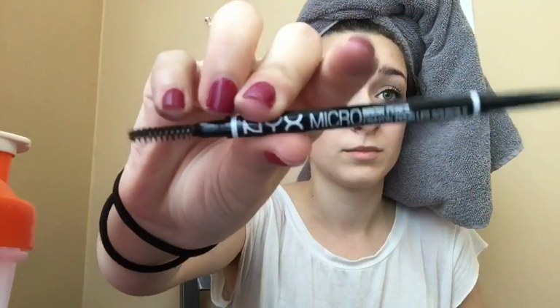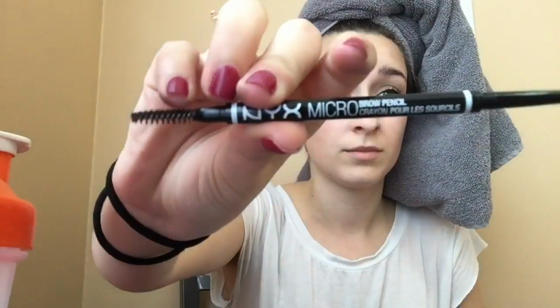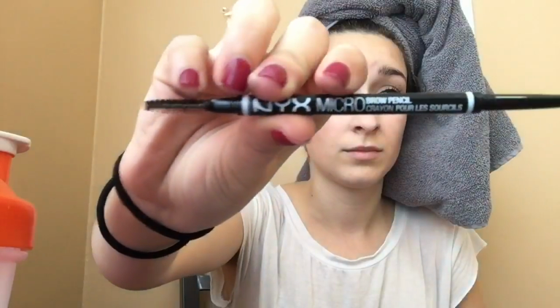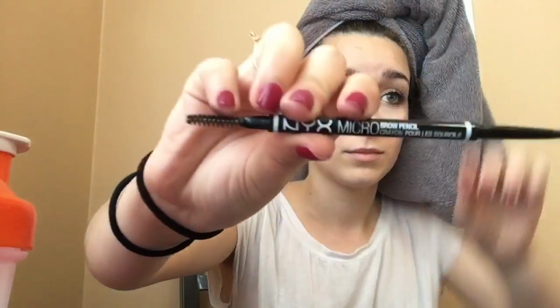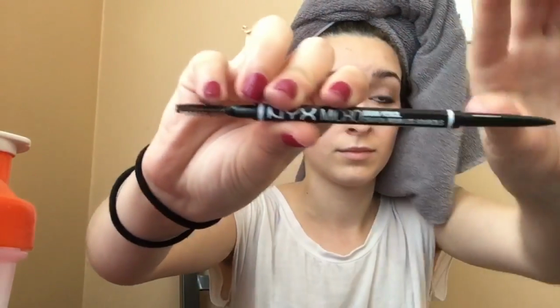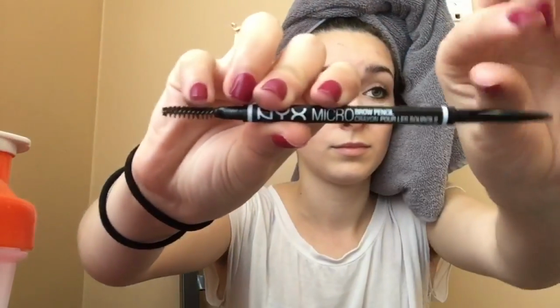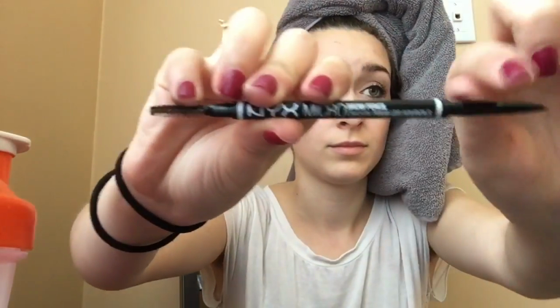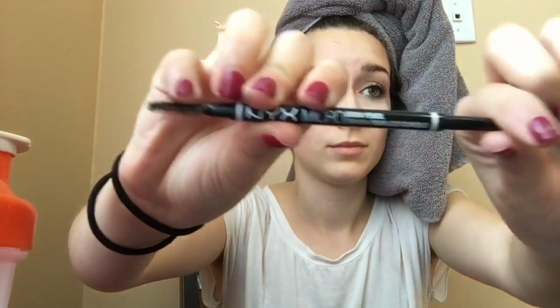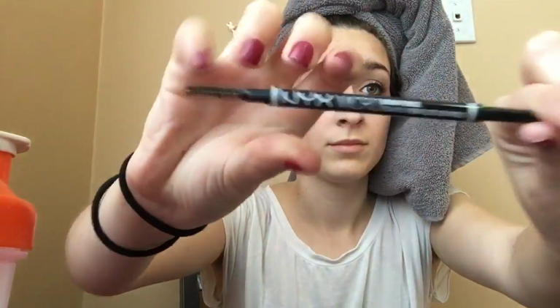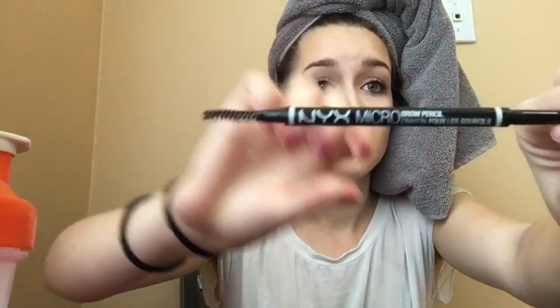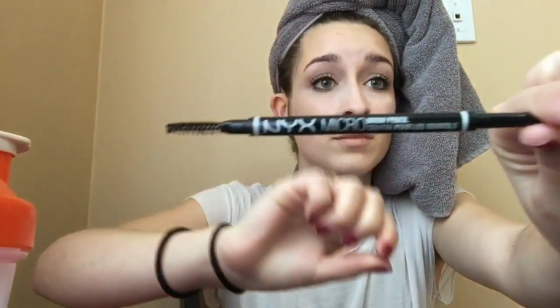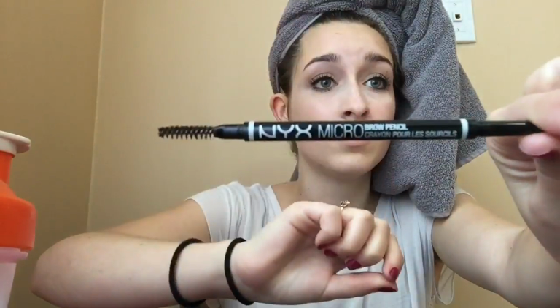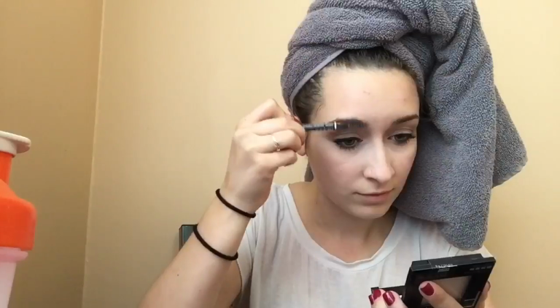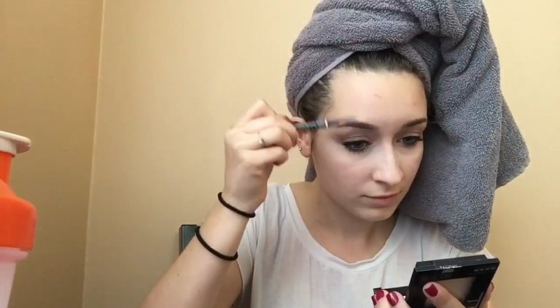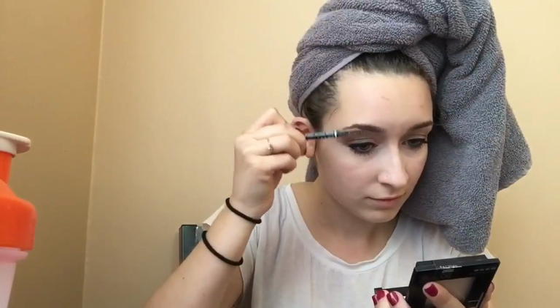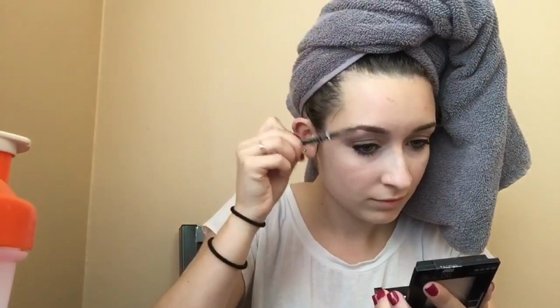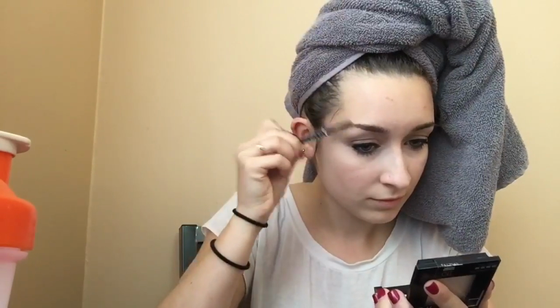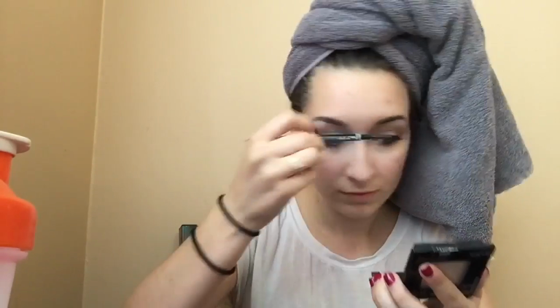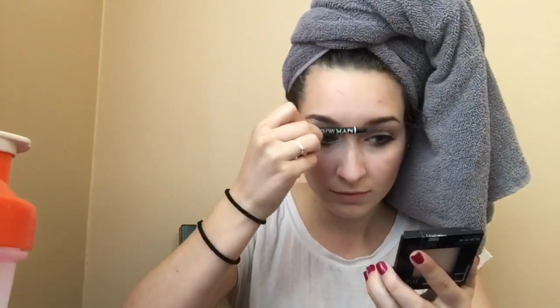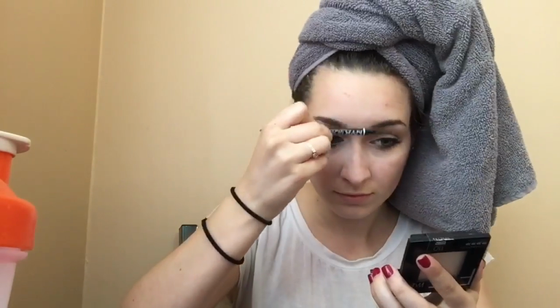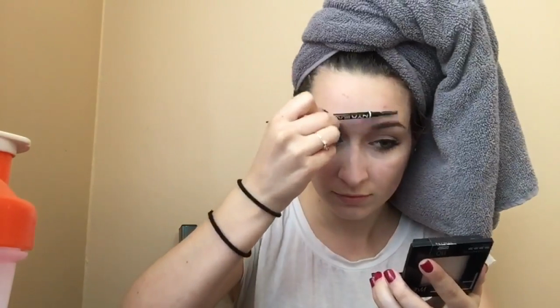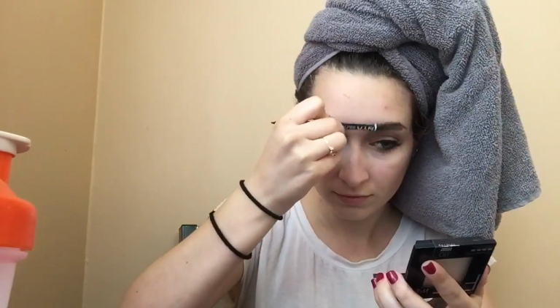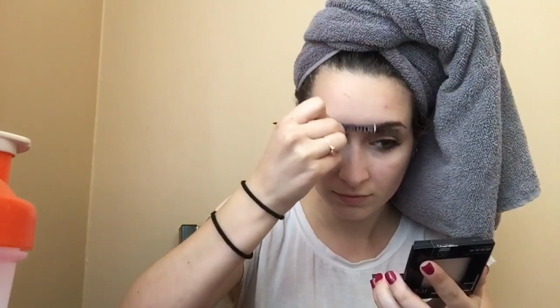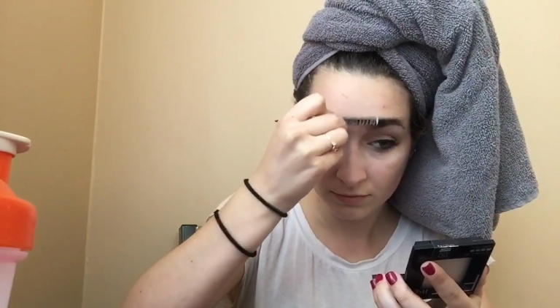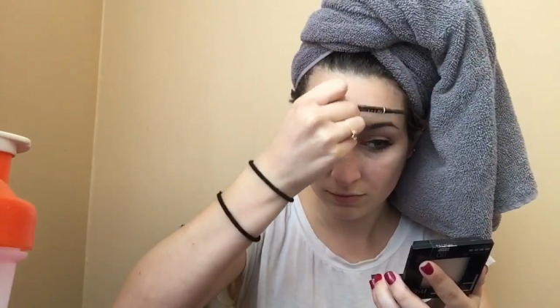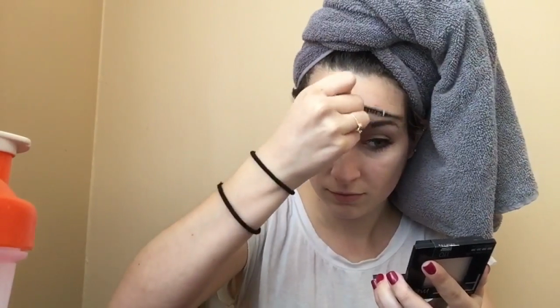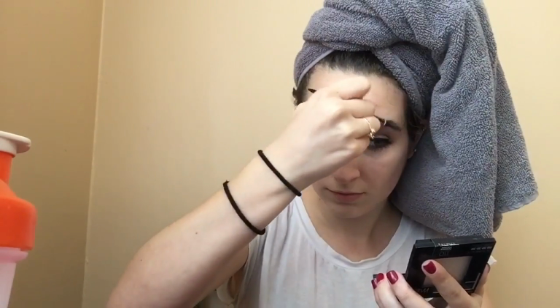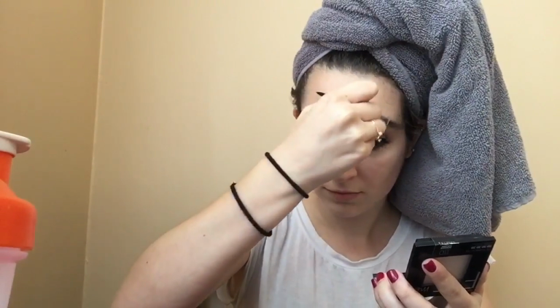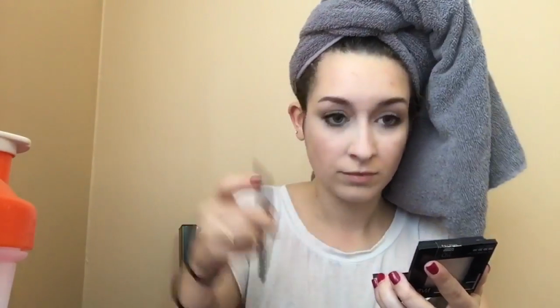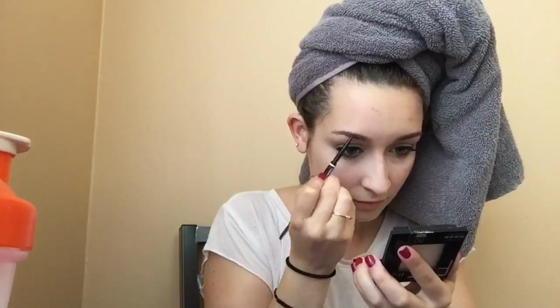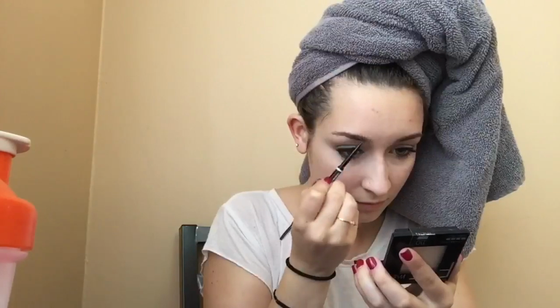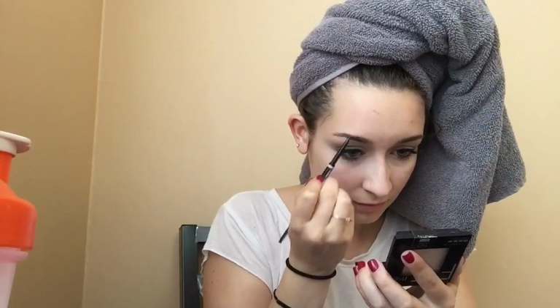Using my NYX Micro Brow Pencil, I'm just going to brush my brows up and then fill in all the empty spaces.